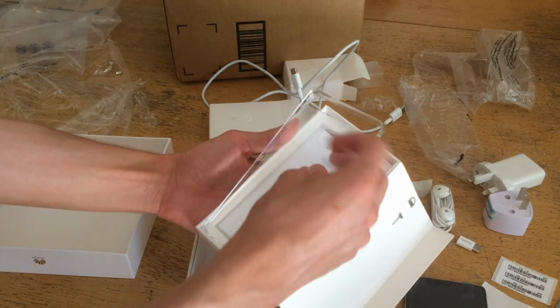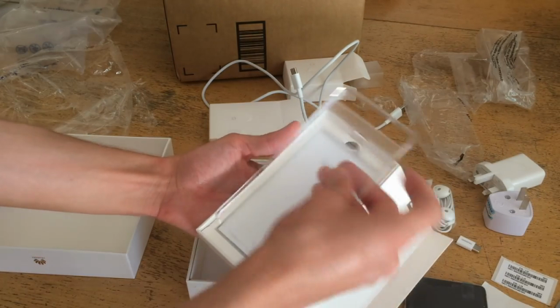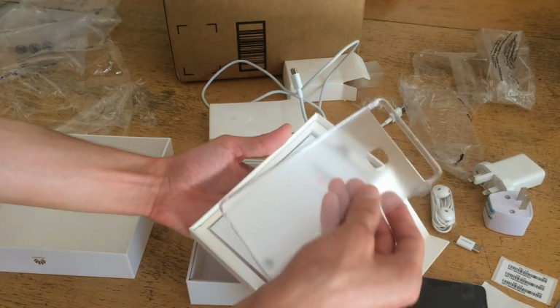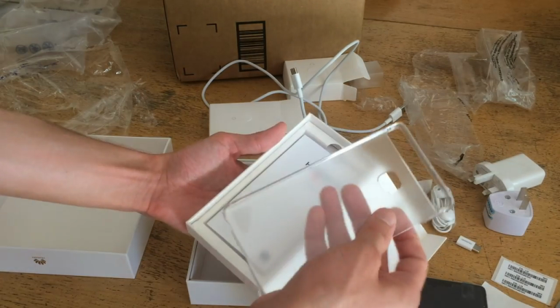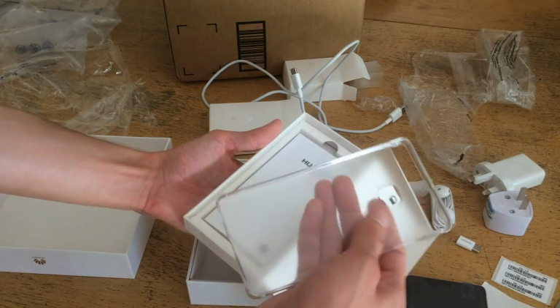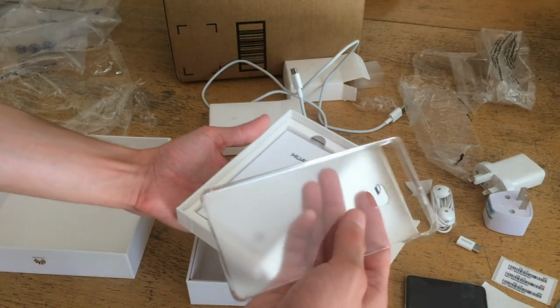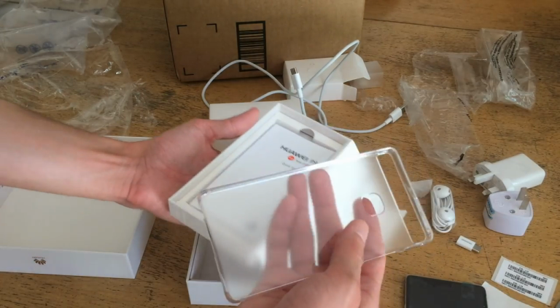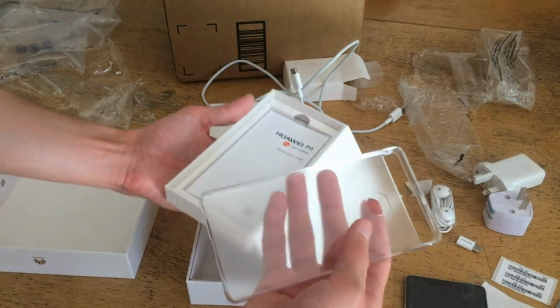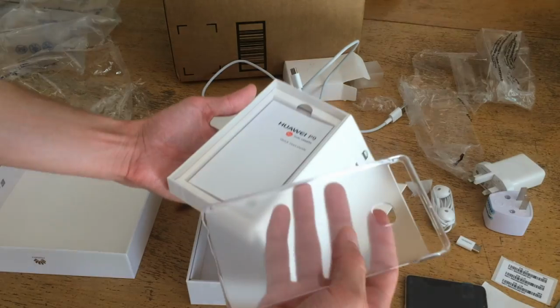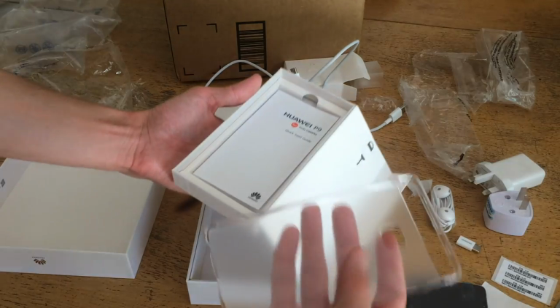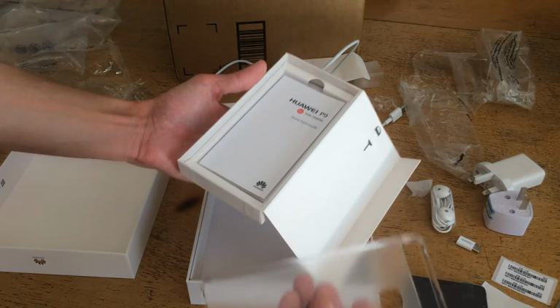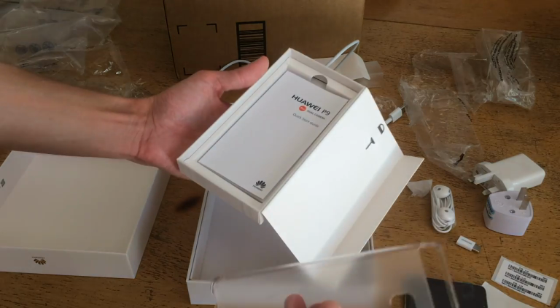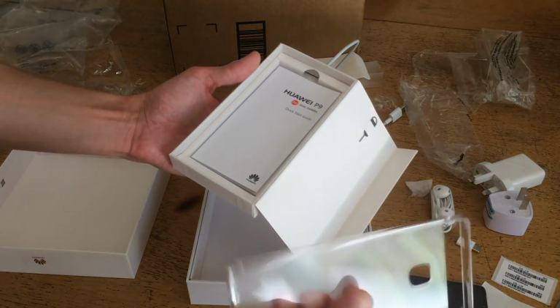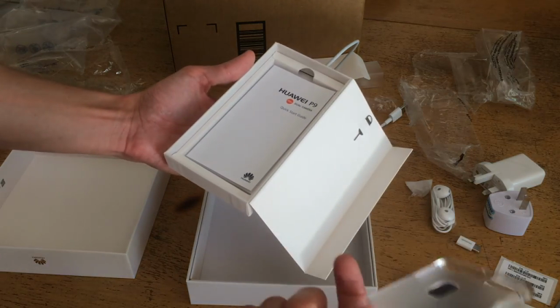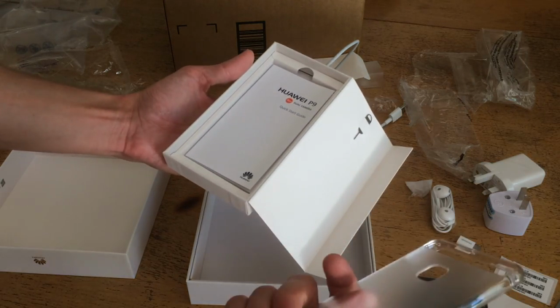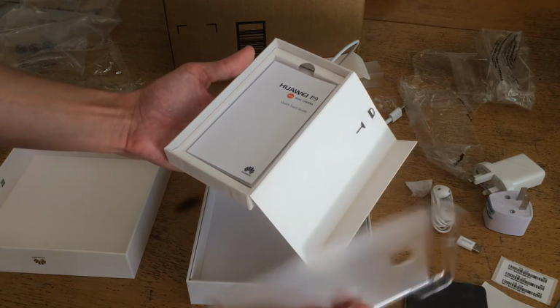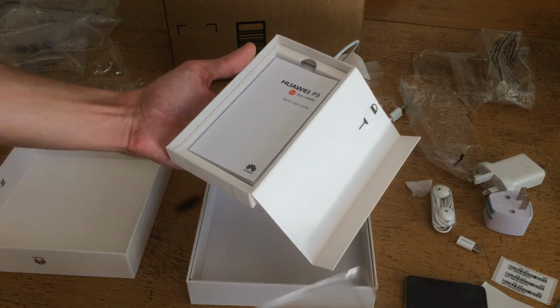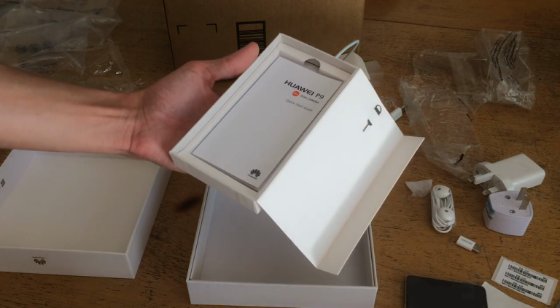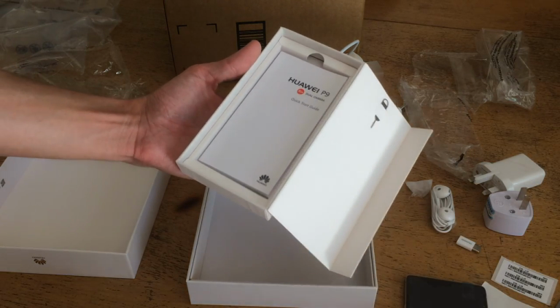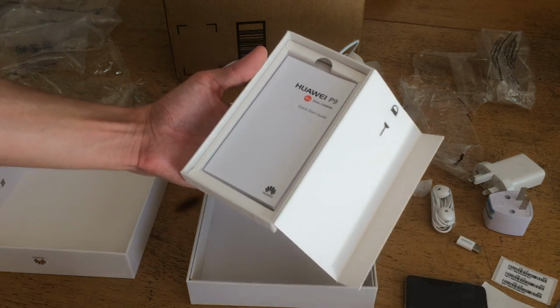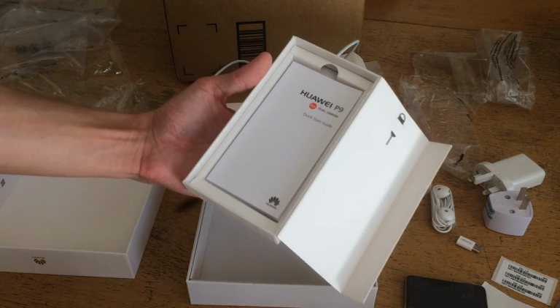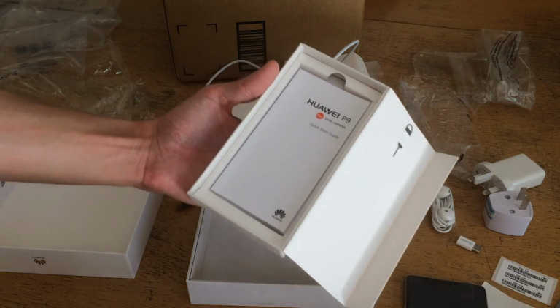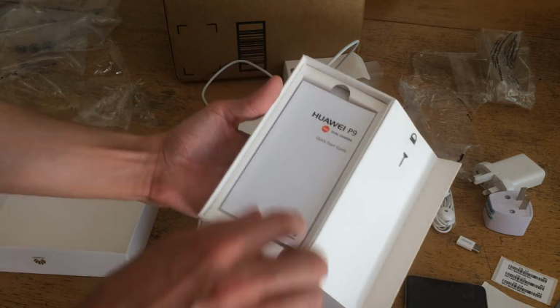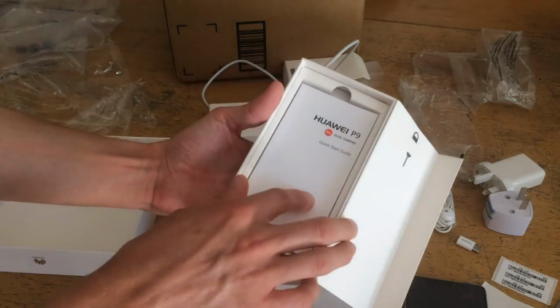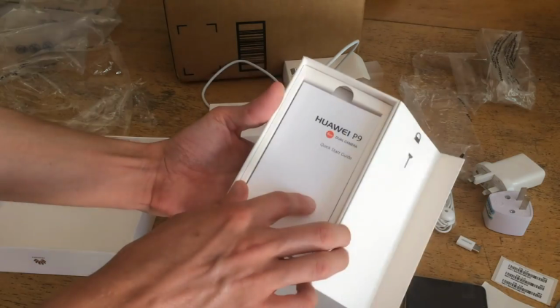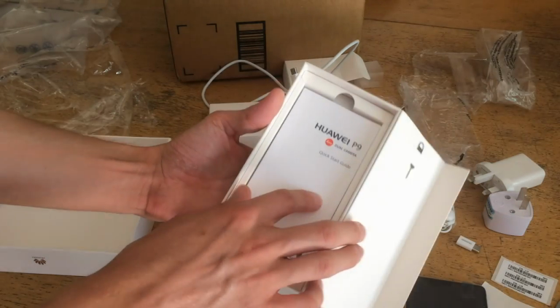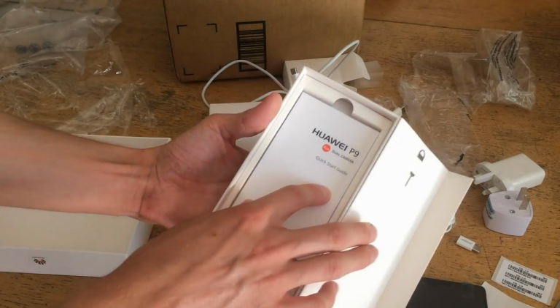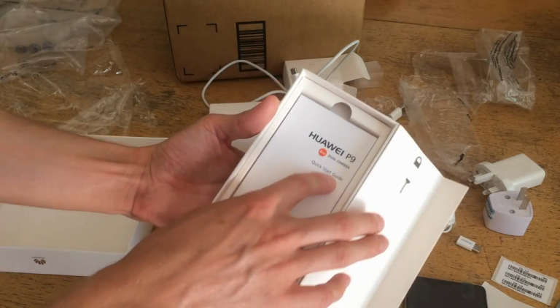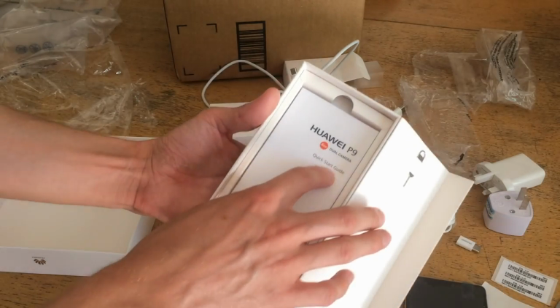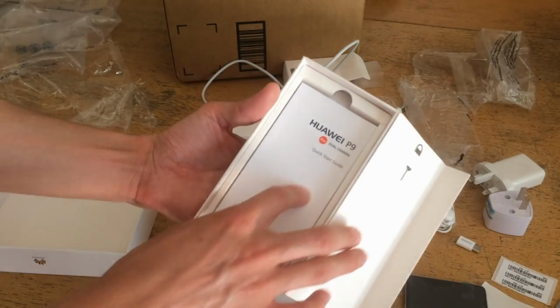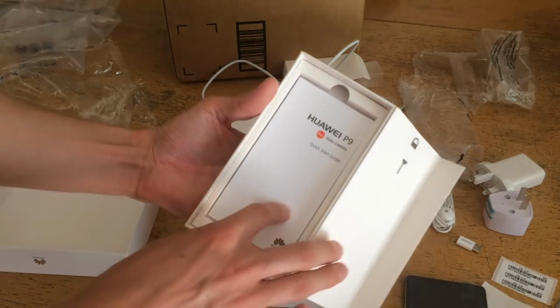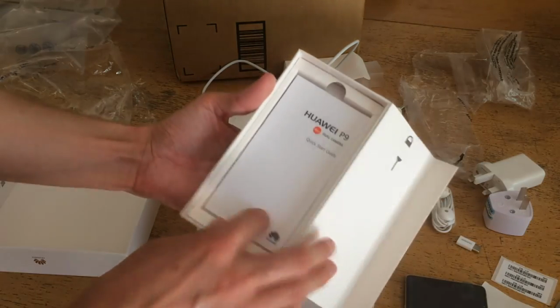It's got a case — oh, that's cool. It comes with a case, and it's got a quick start guide.